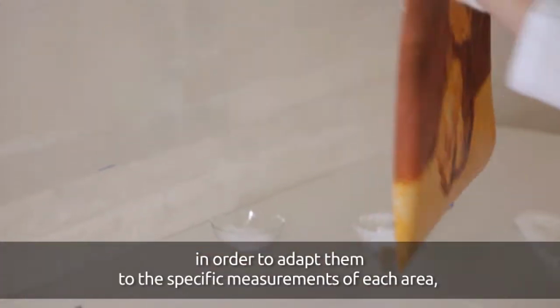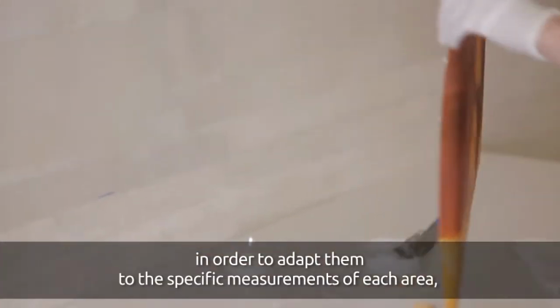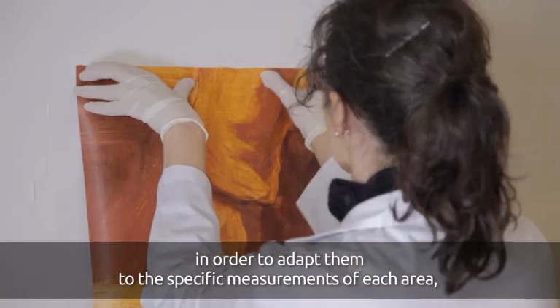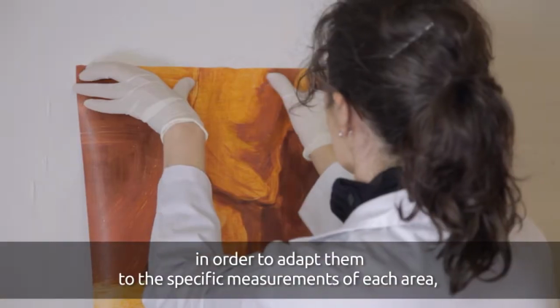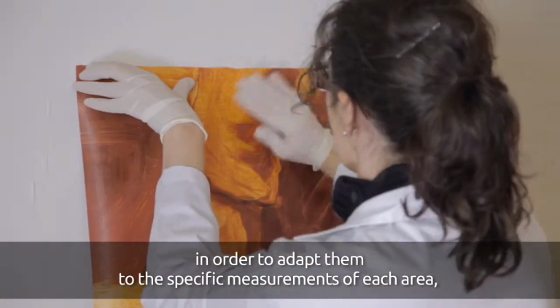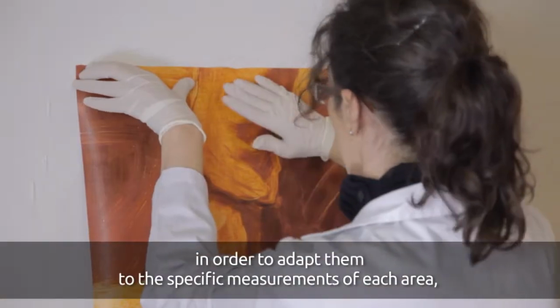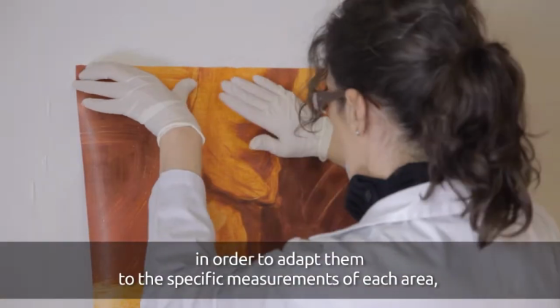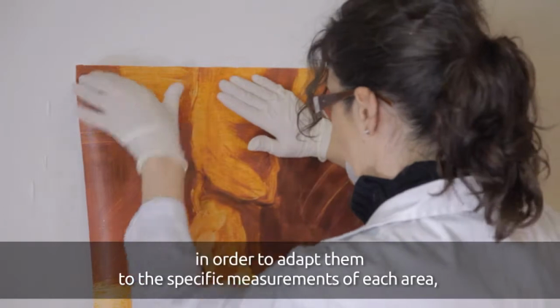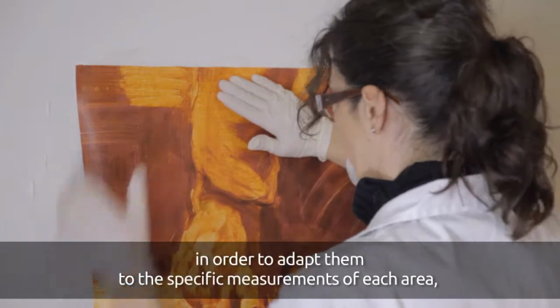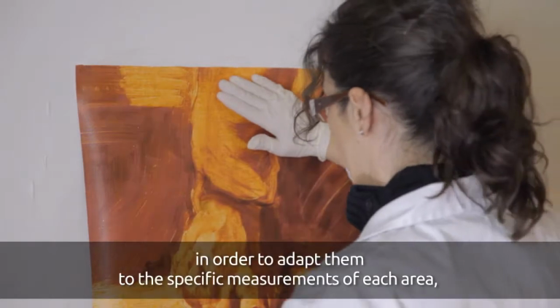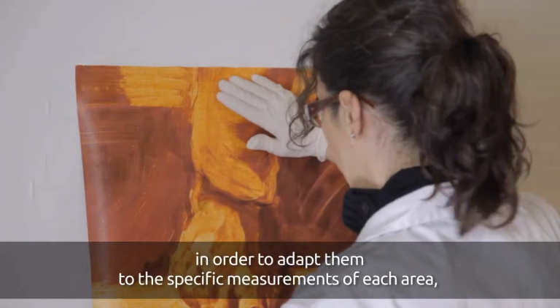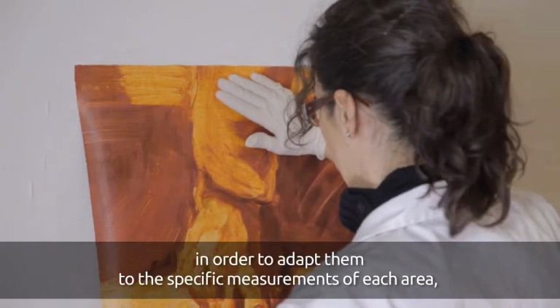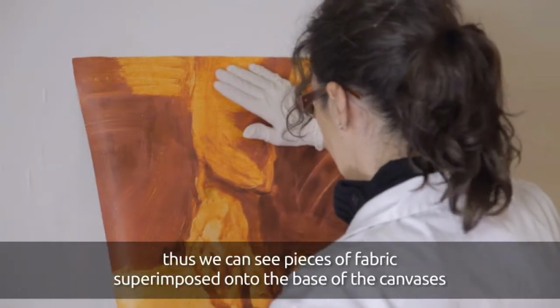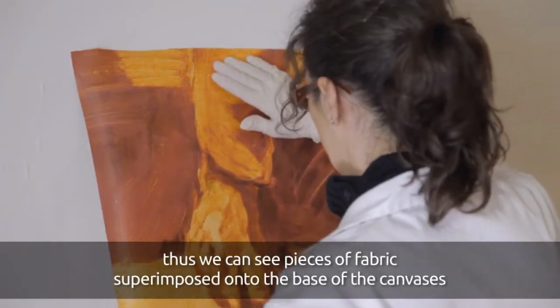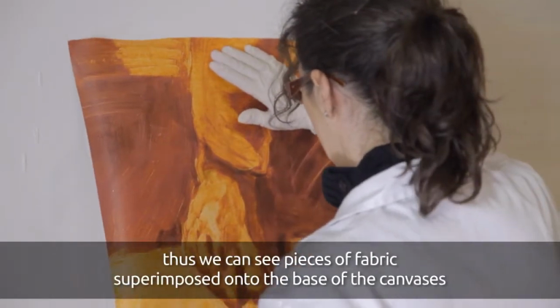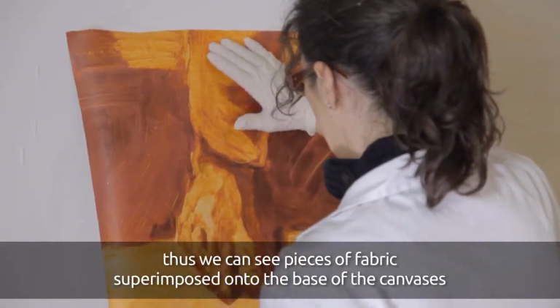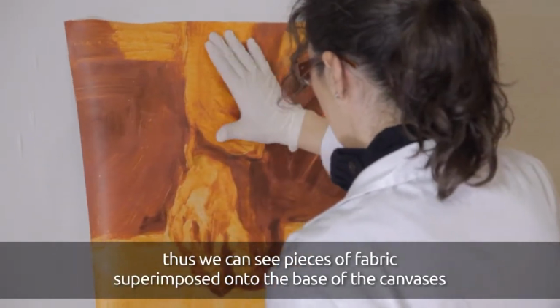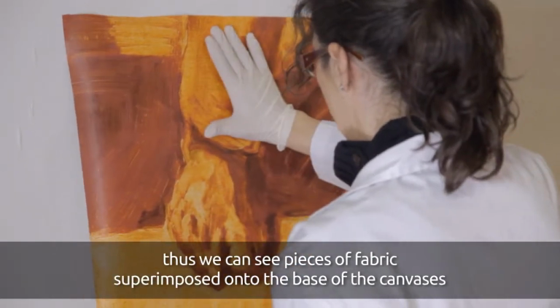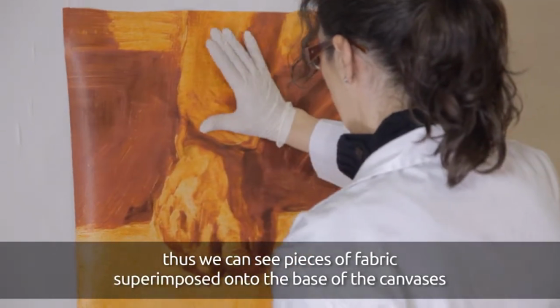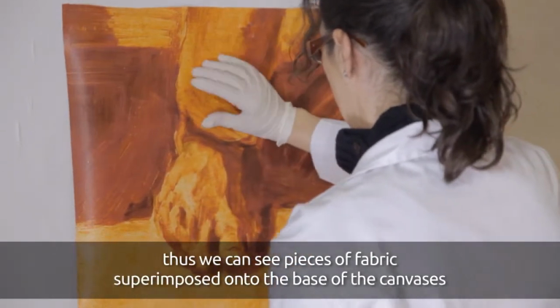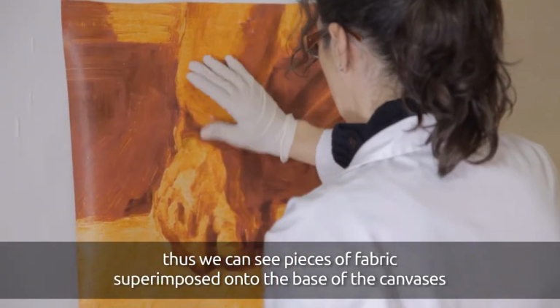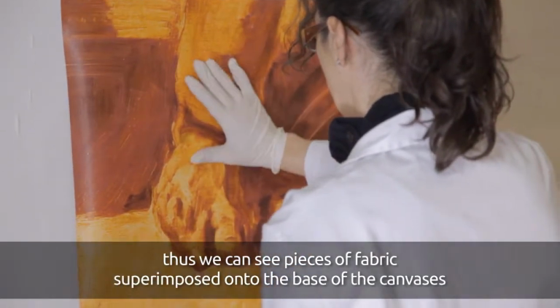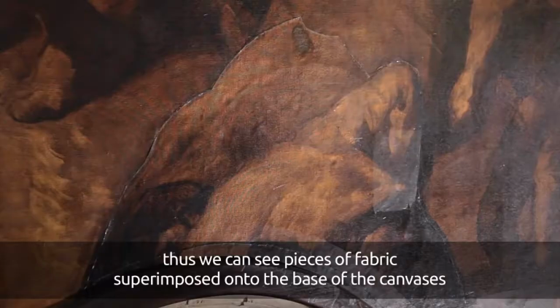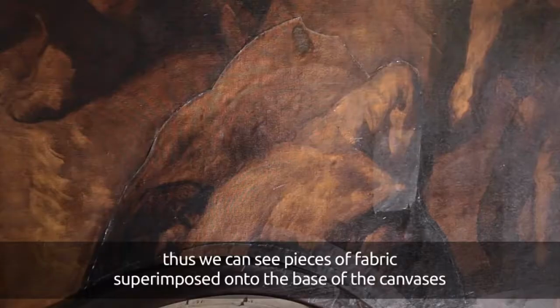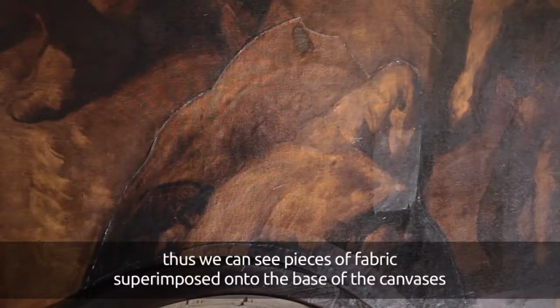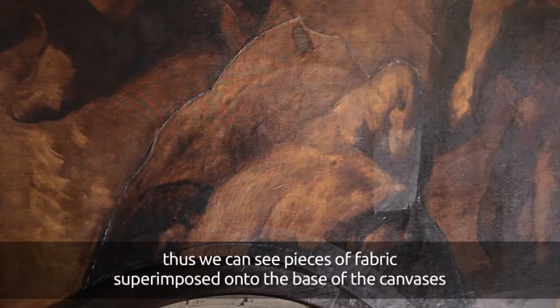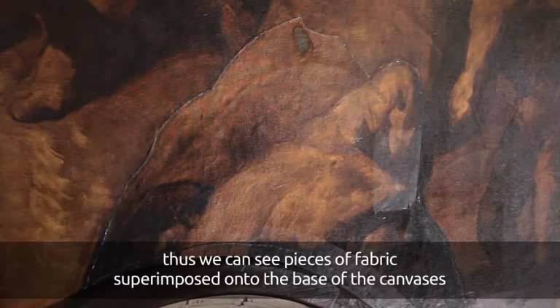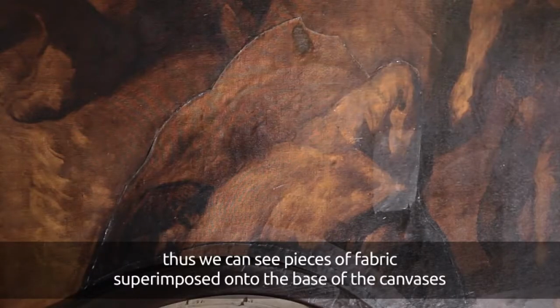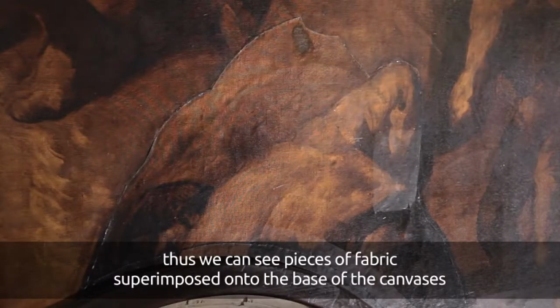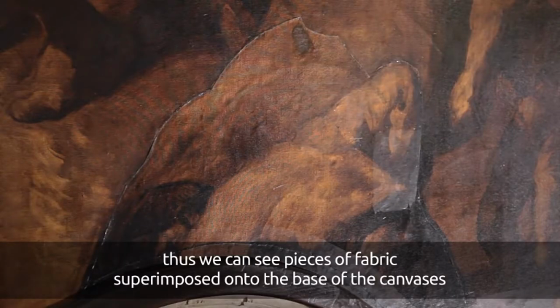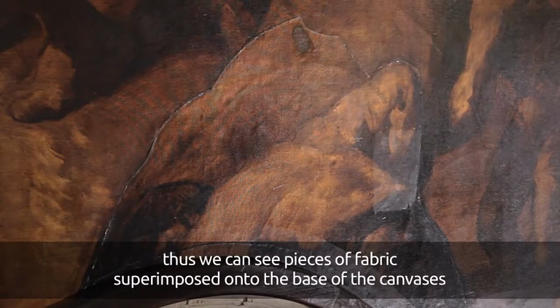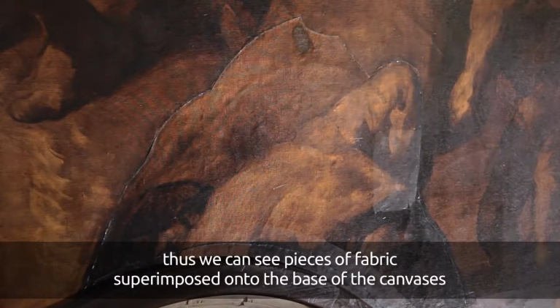That is why we can observe pieces of paper superposed to the base of the canvas, with red pigments and other additions.